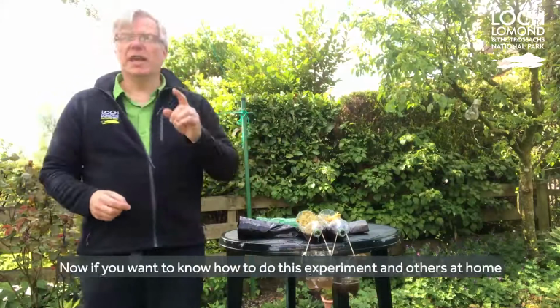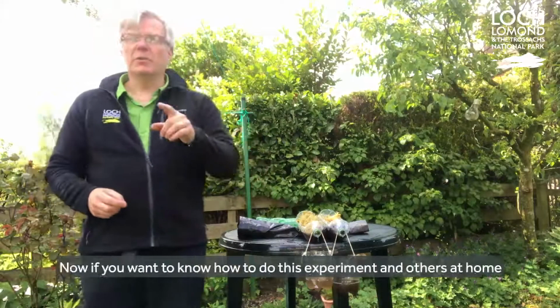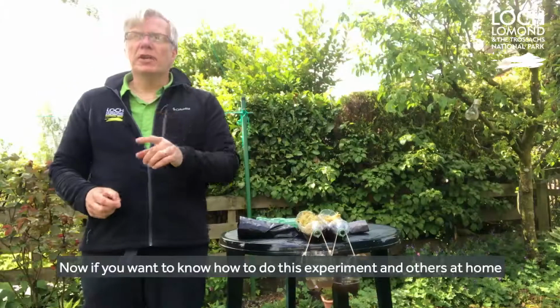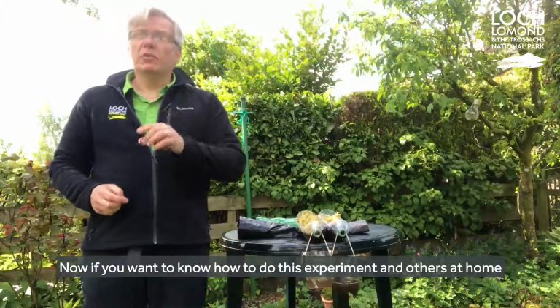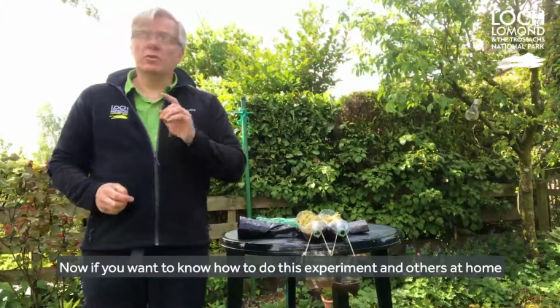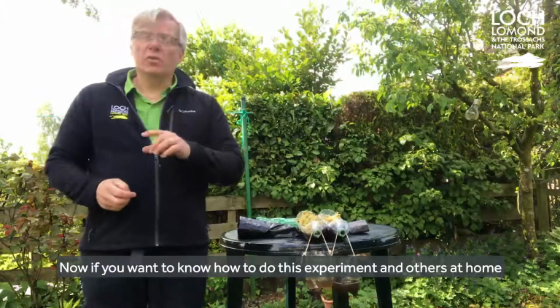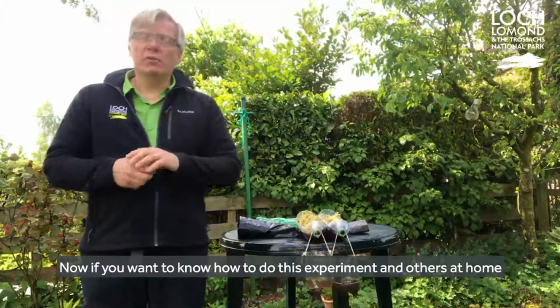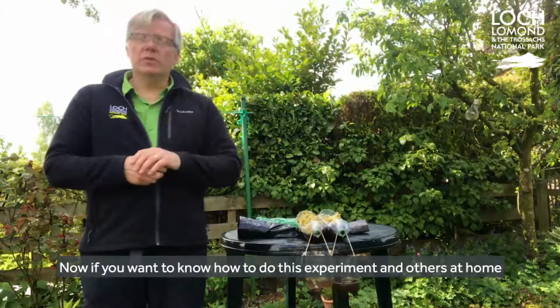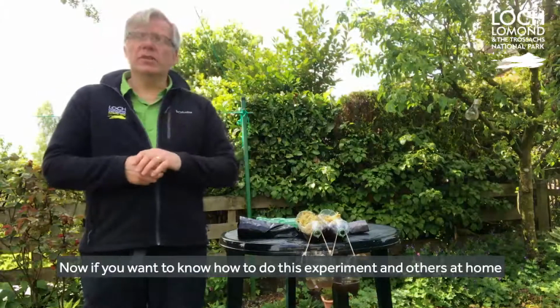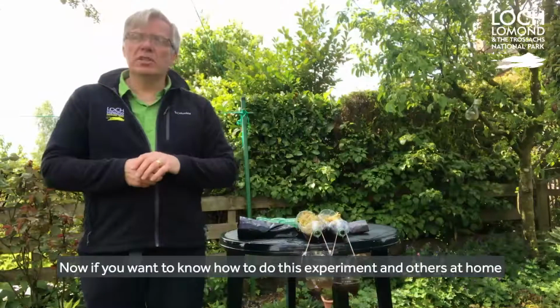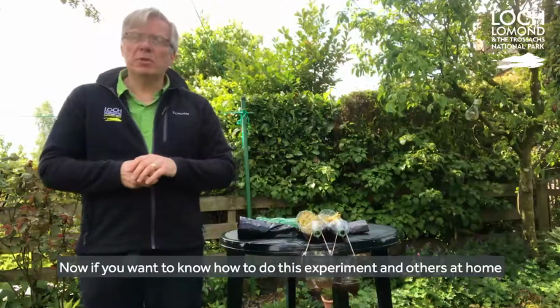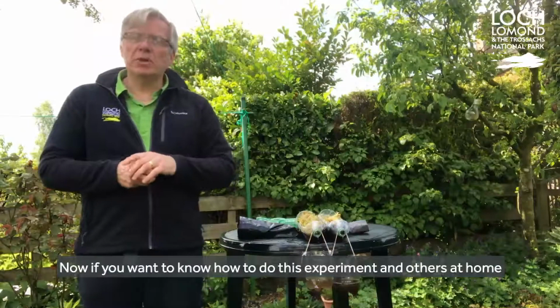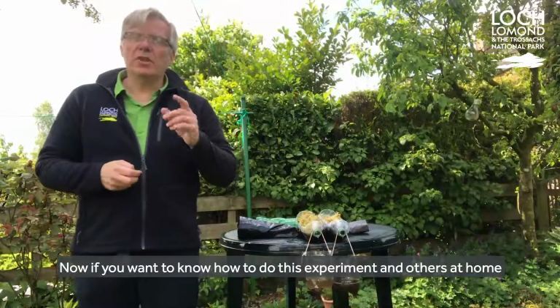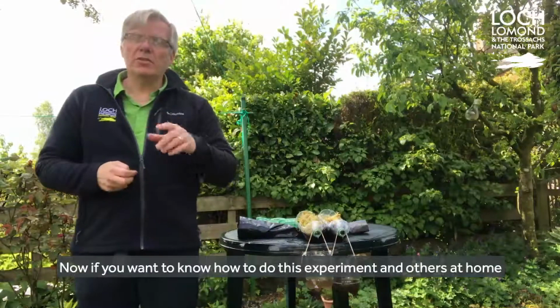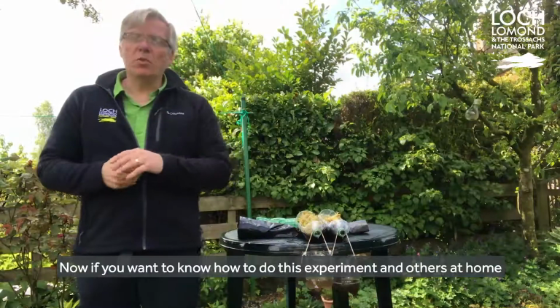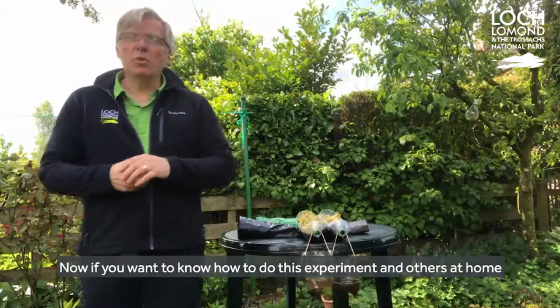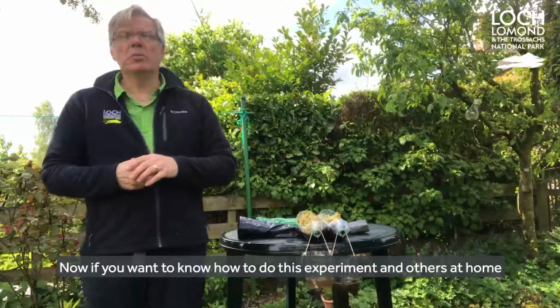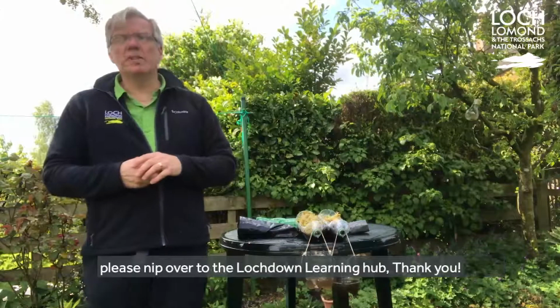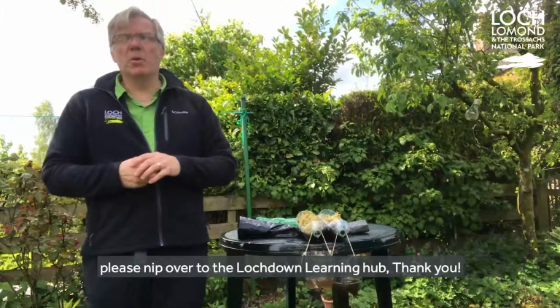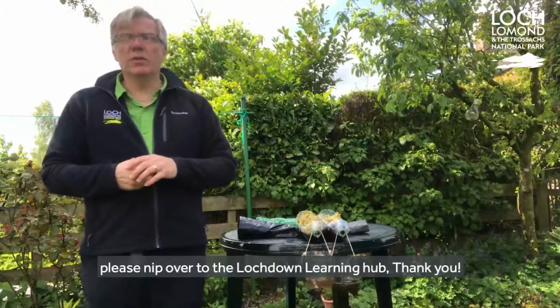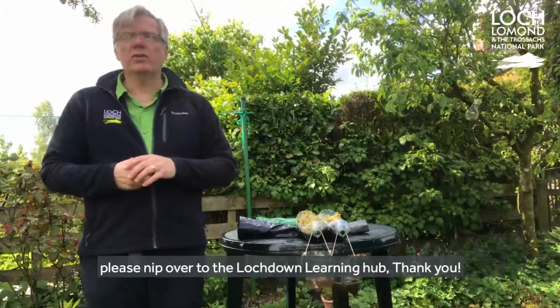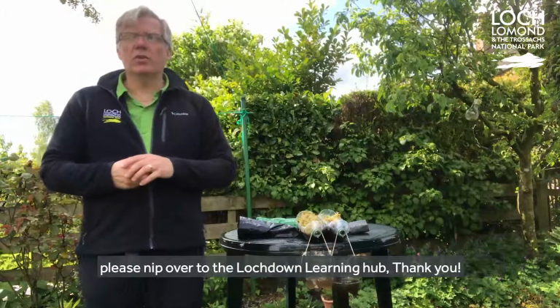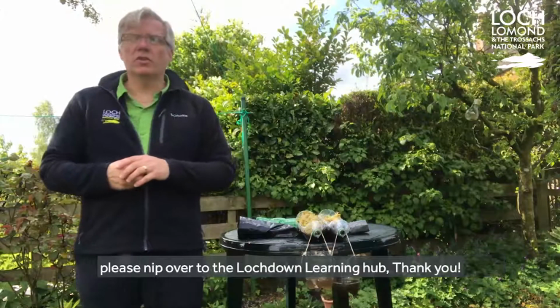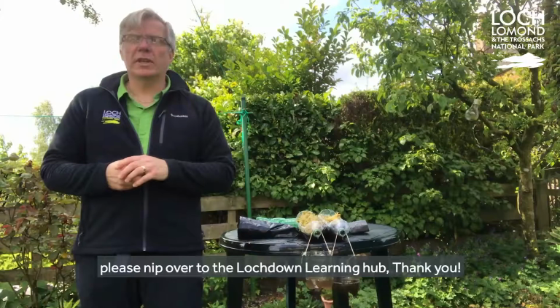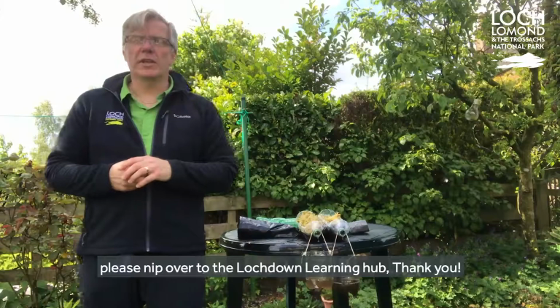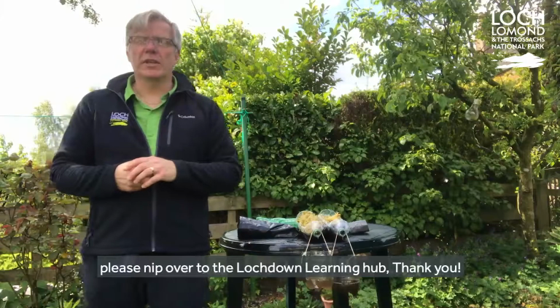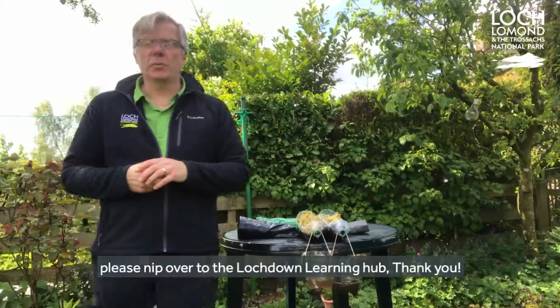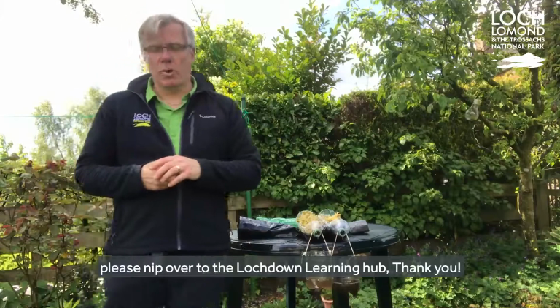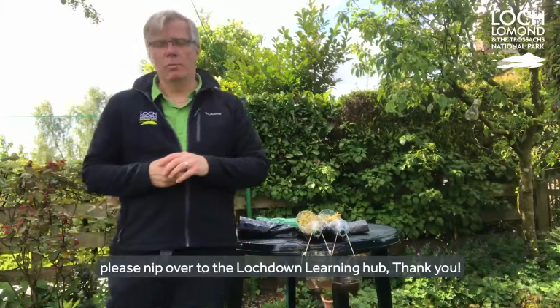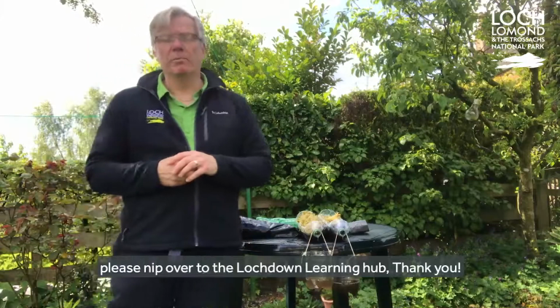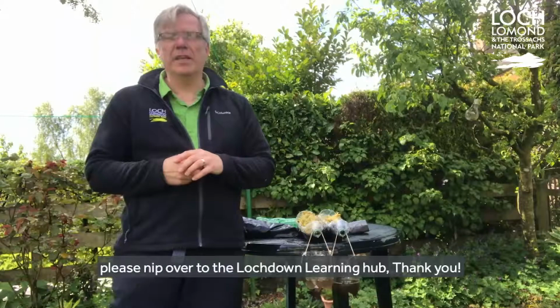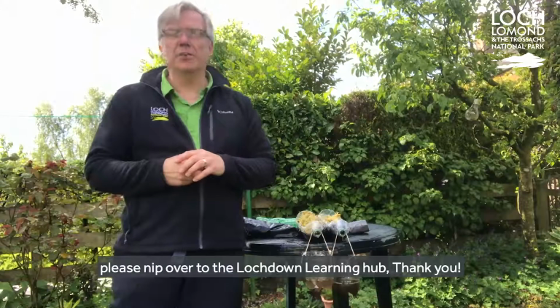Now if you want to know how to do this experiment and others at home, please head over to the Lockdown Learning Hub. Thank you.